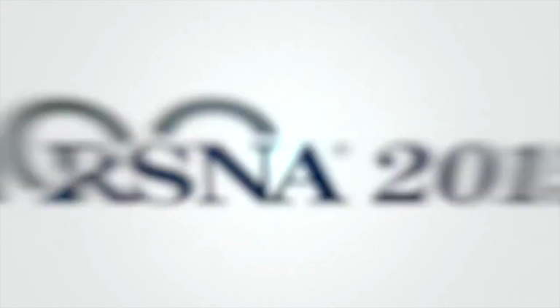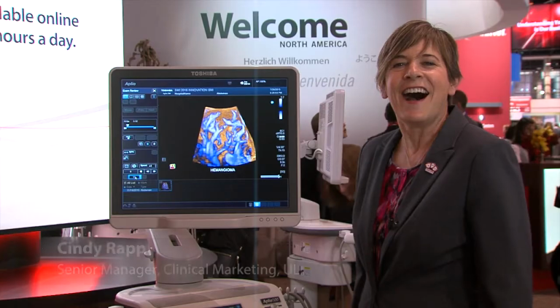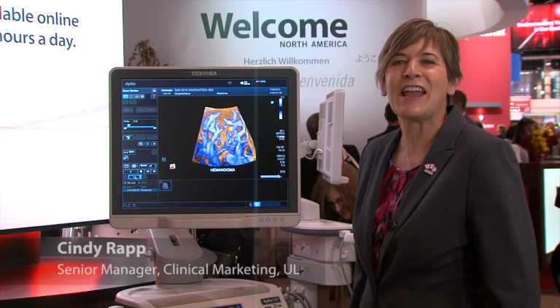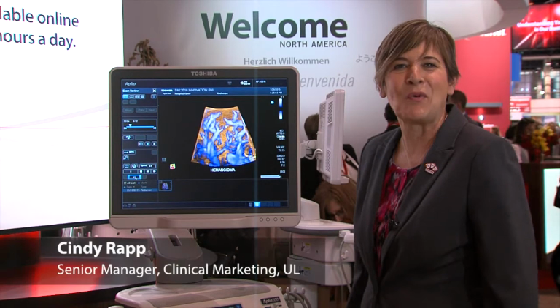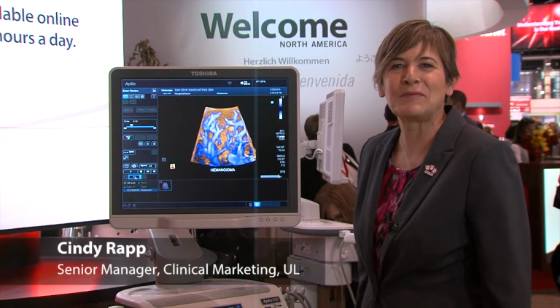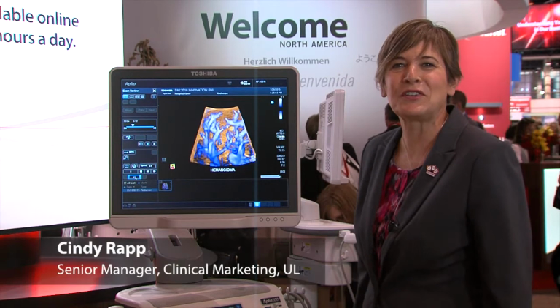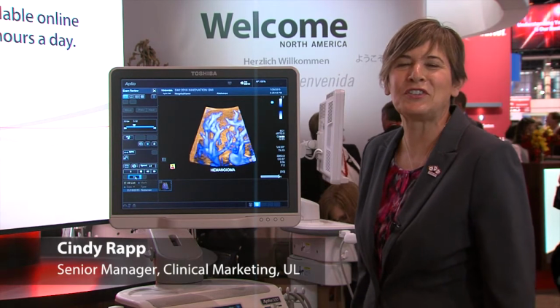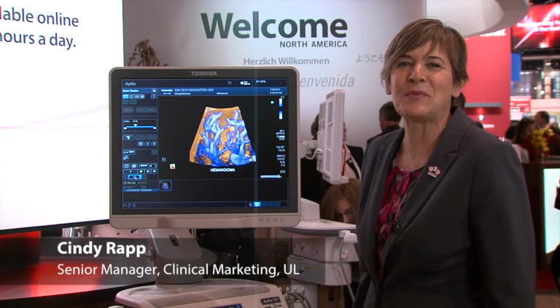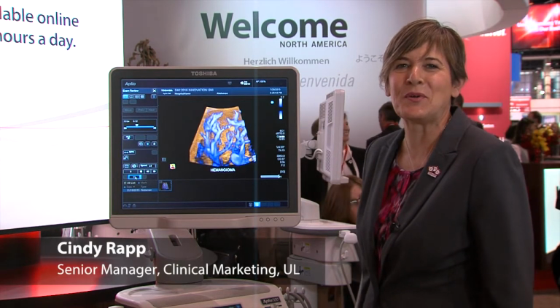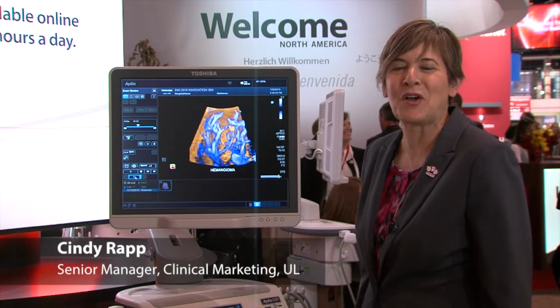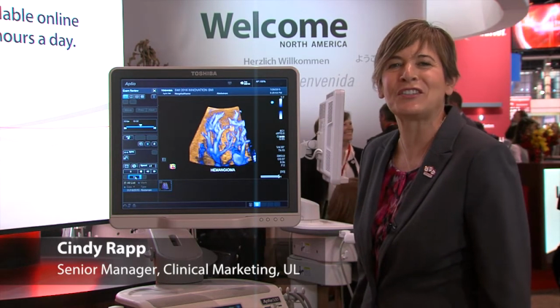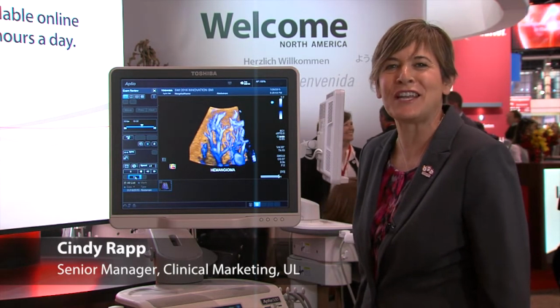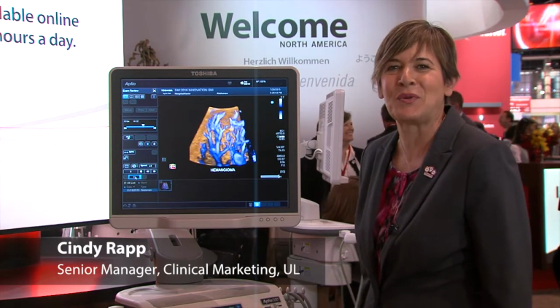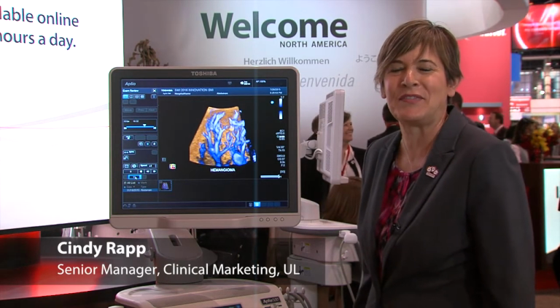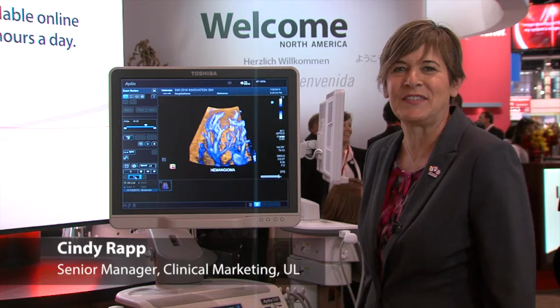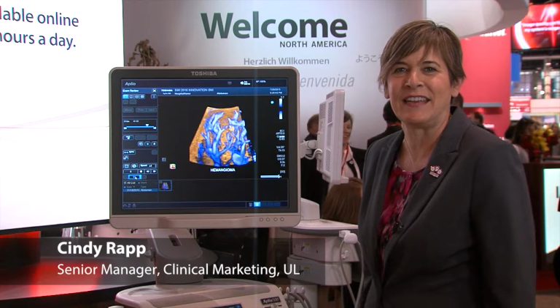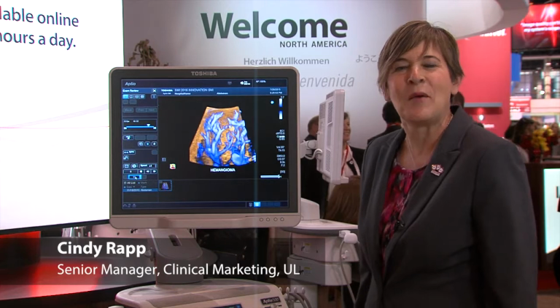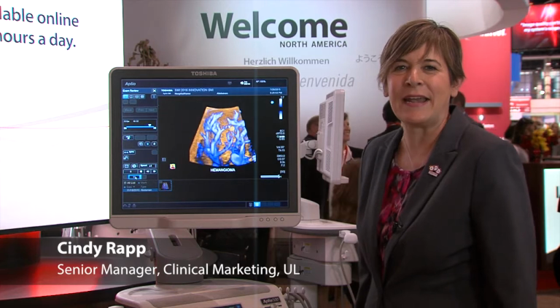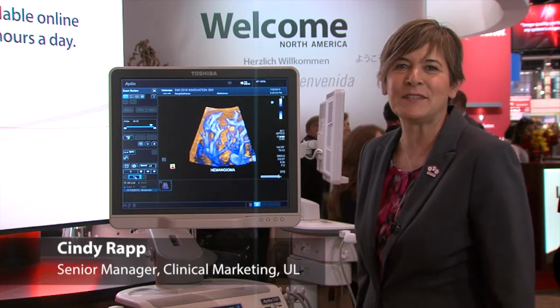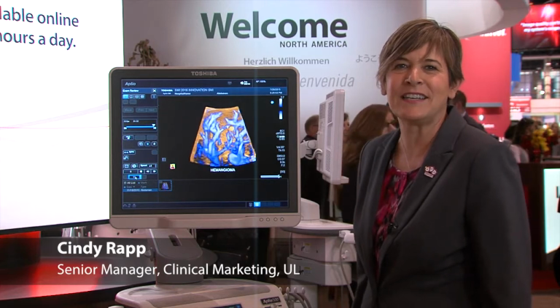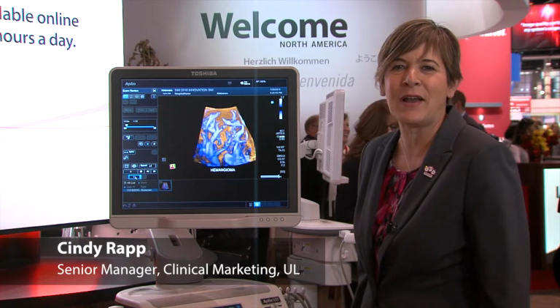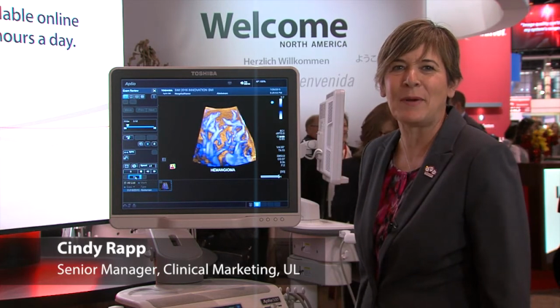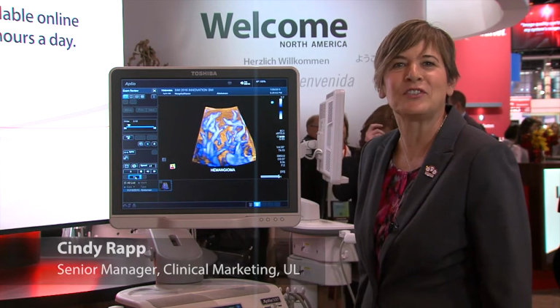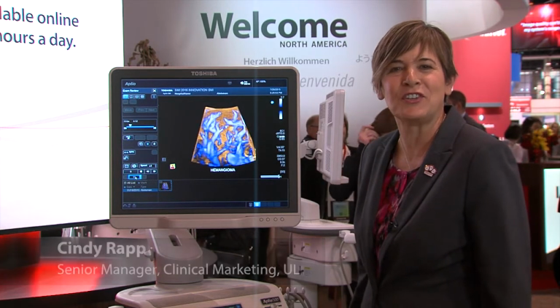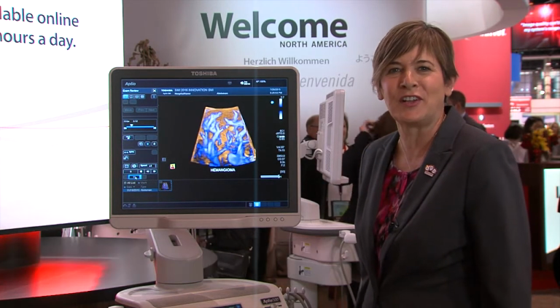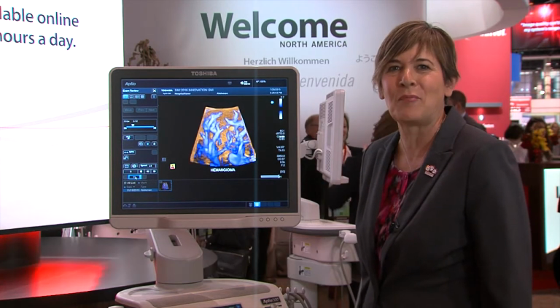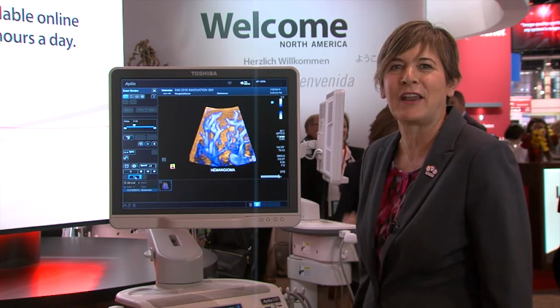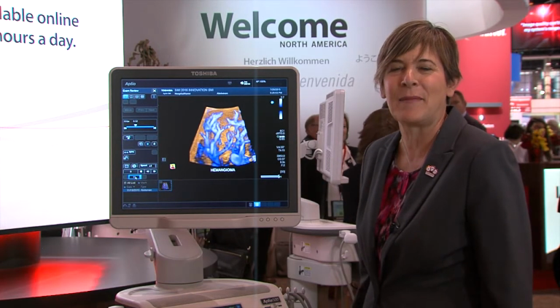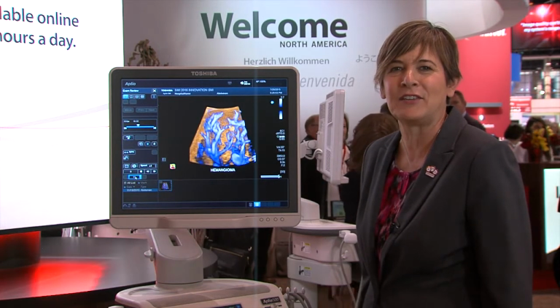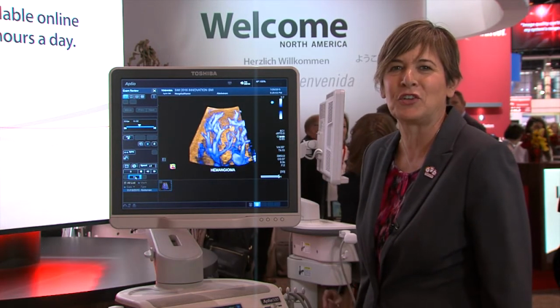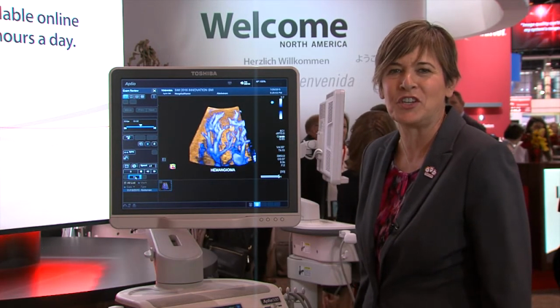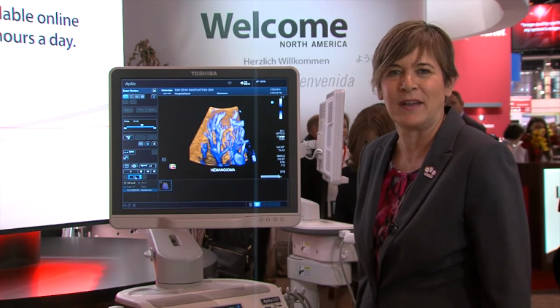Hi, welcome to the Toshiba booth, RSNA 2015. My name is Cindy Rapp. I'm the Senior Clinical Marketing Manager of Toshiba.